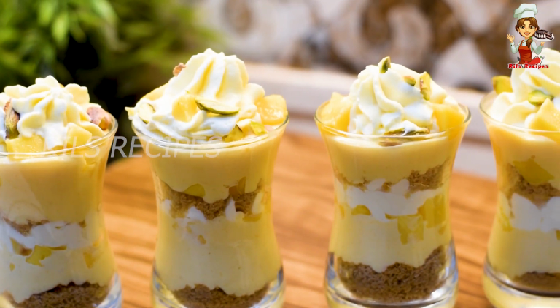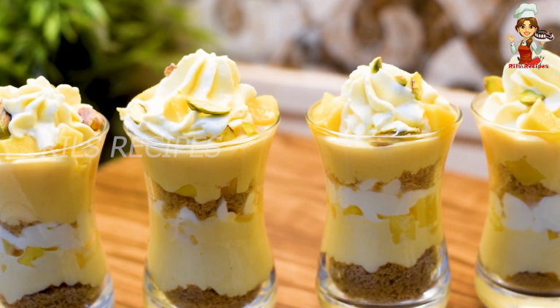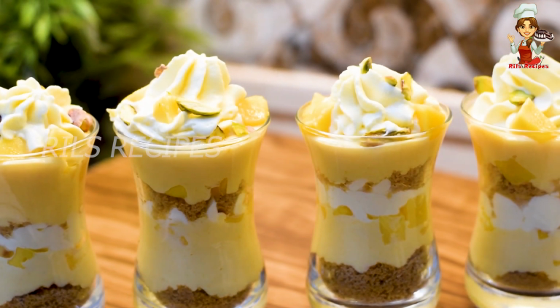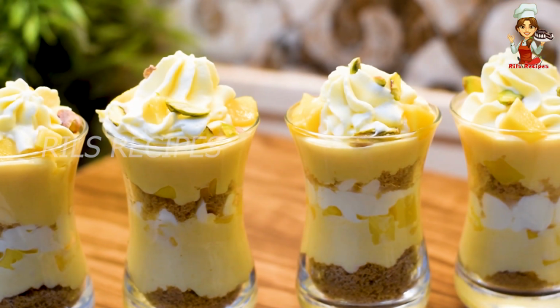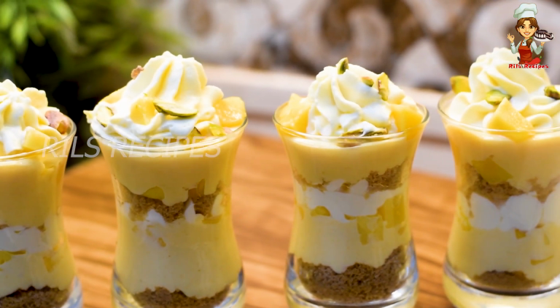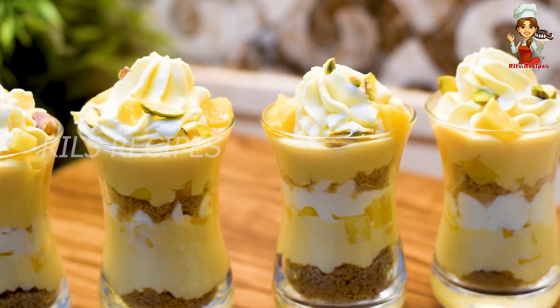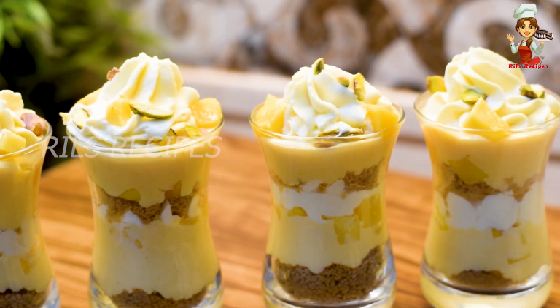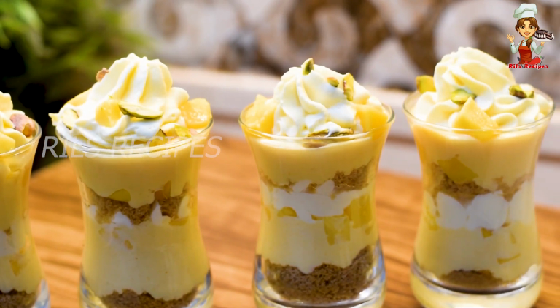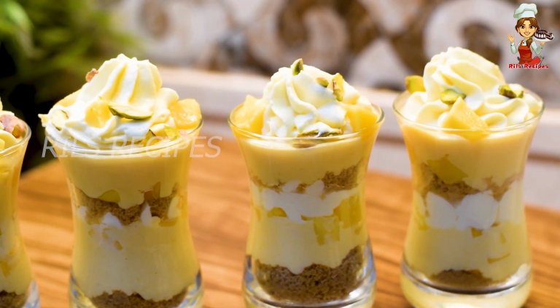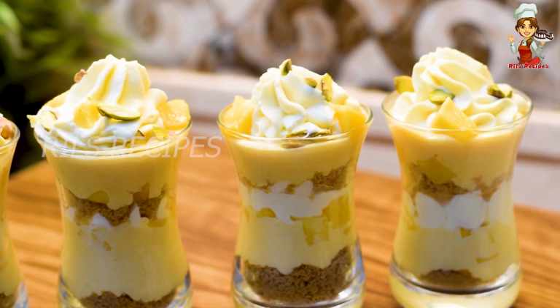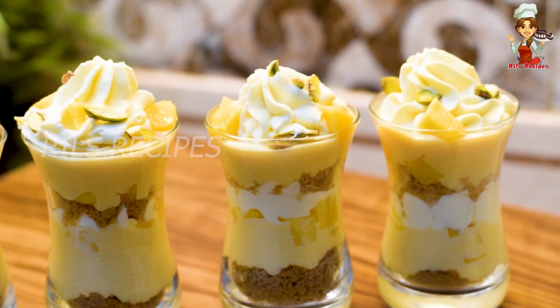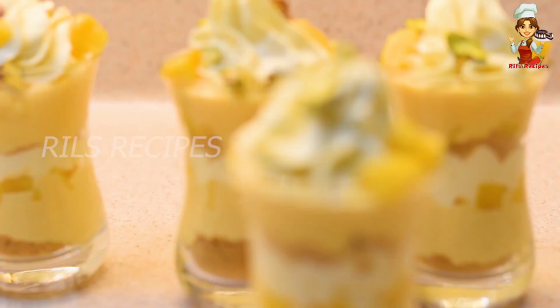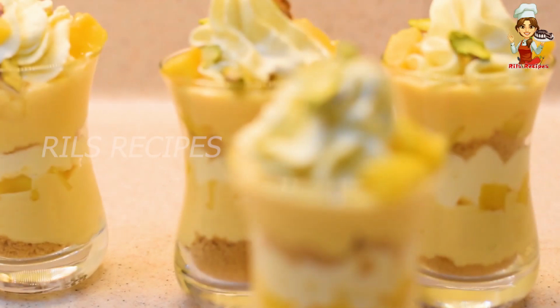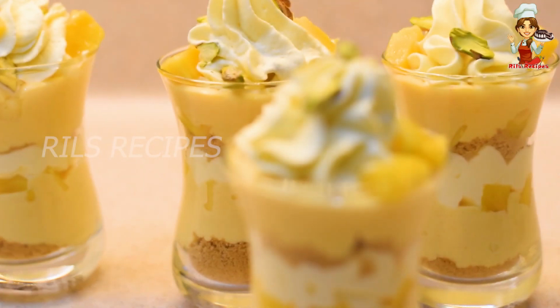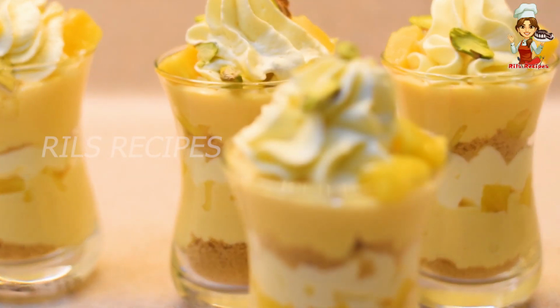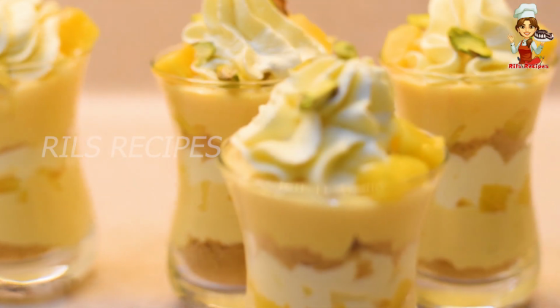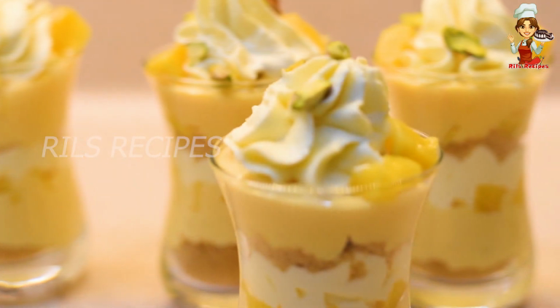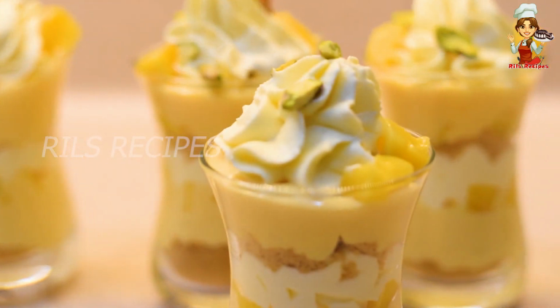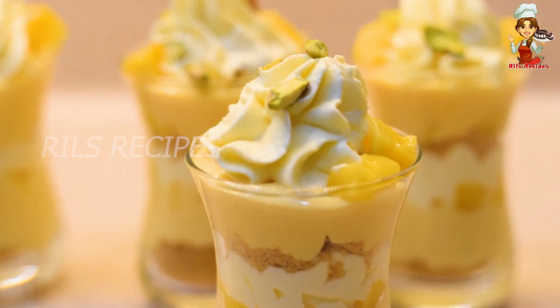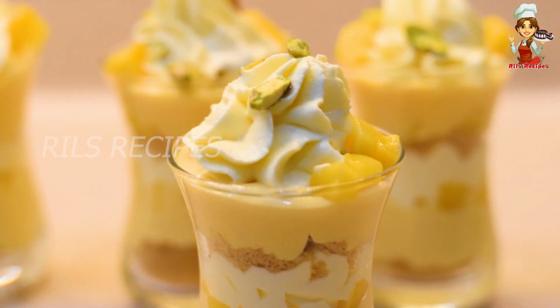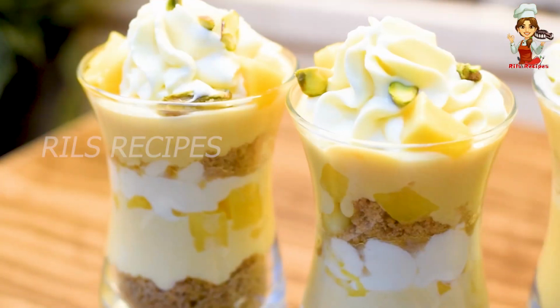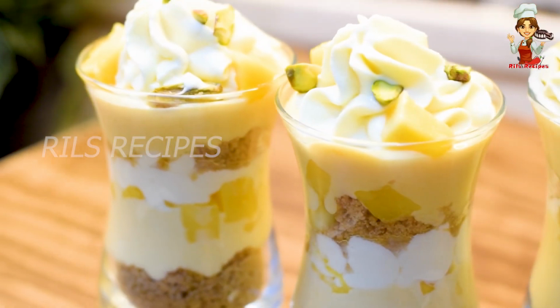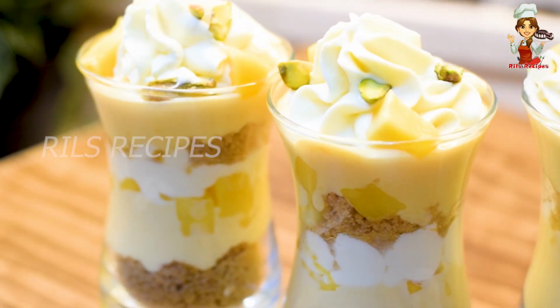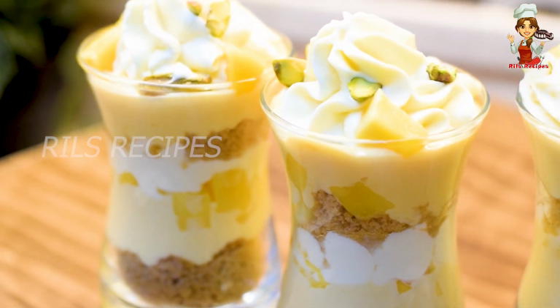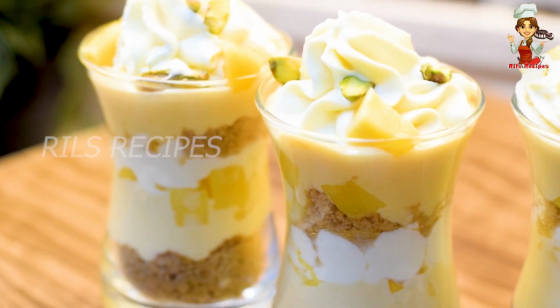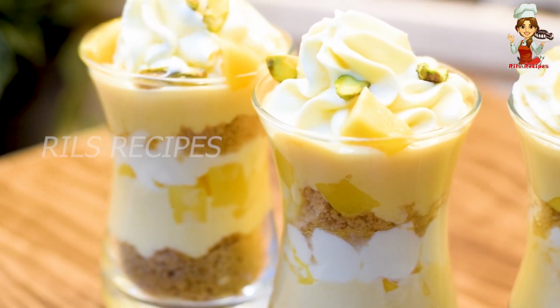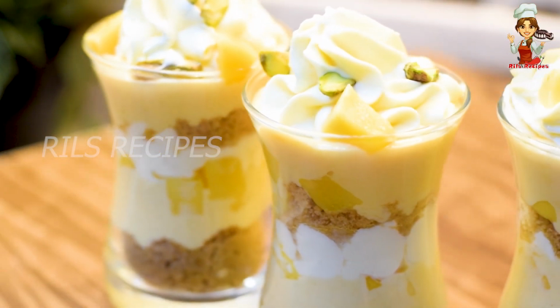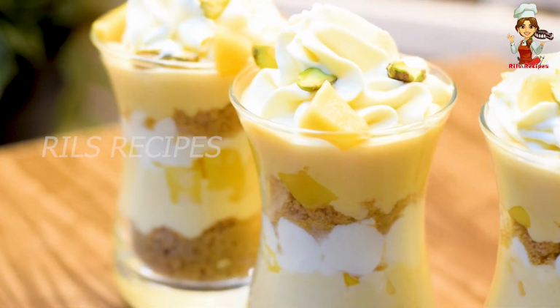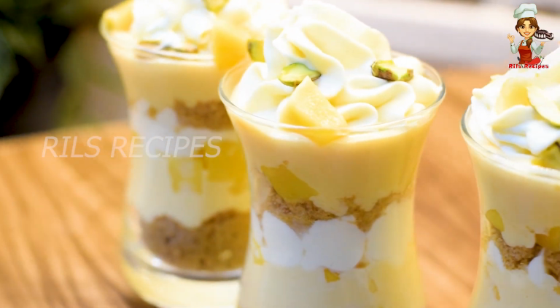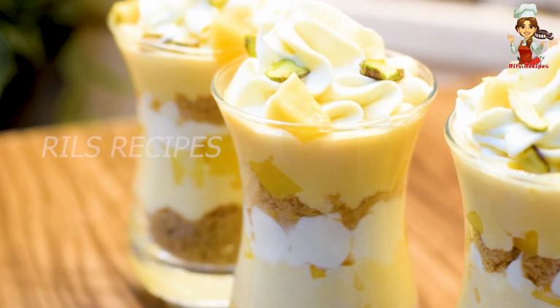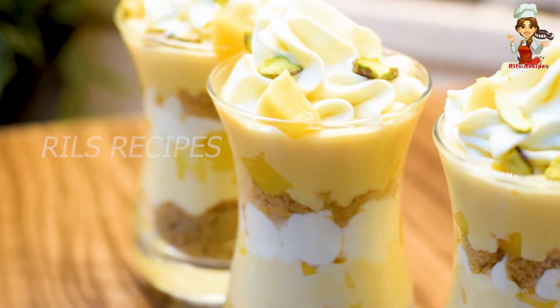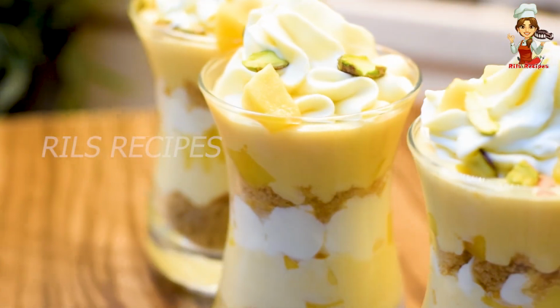It has a creamy texture. The setting agent used is called gelatin or china grass.